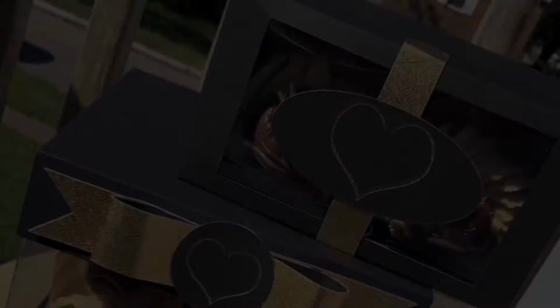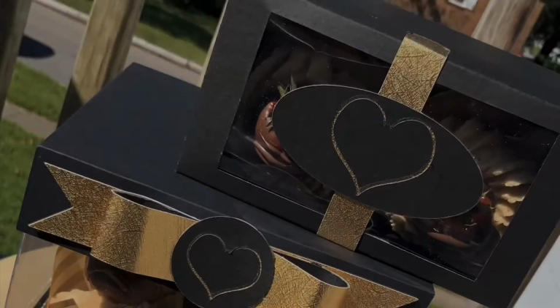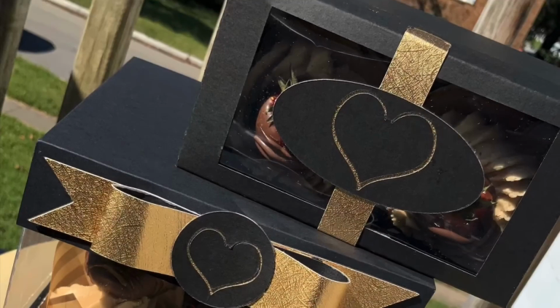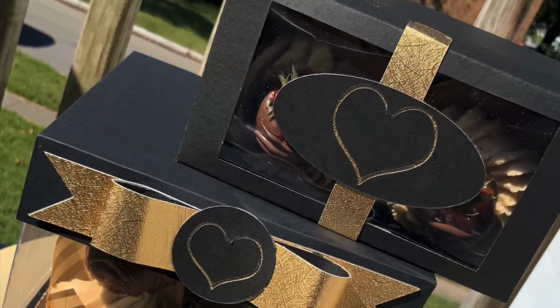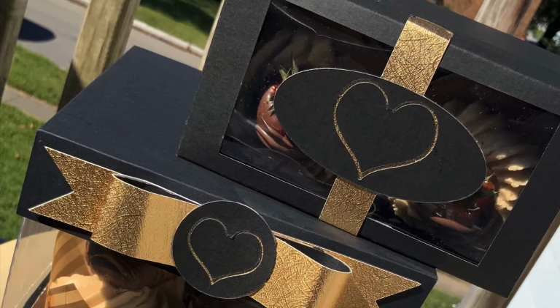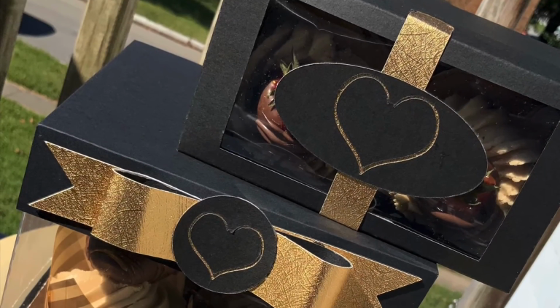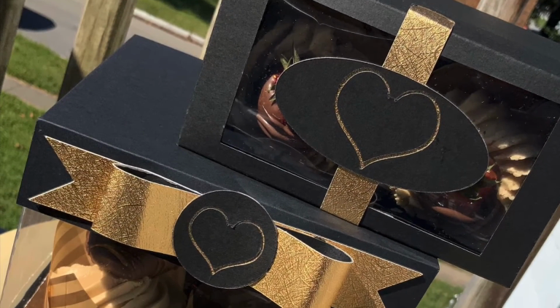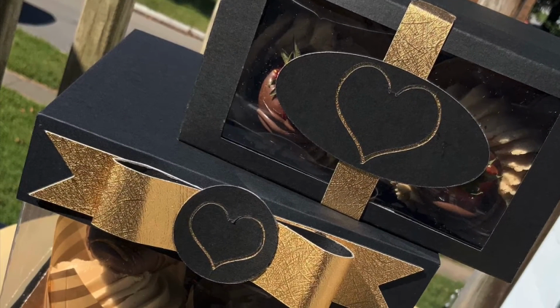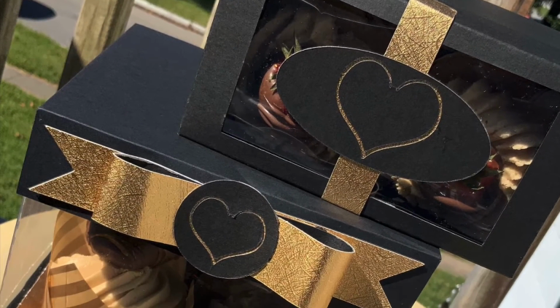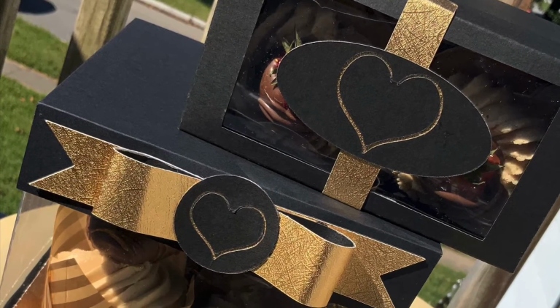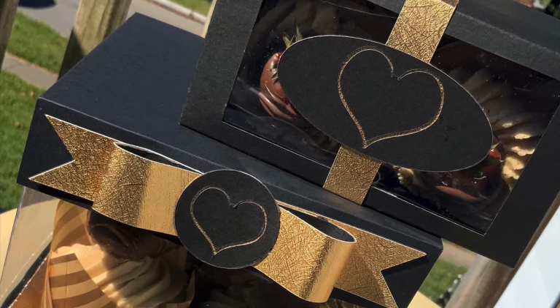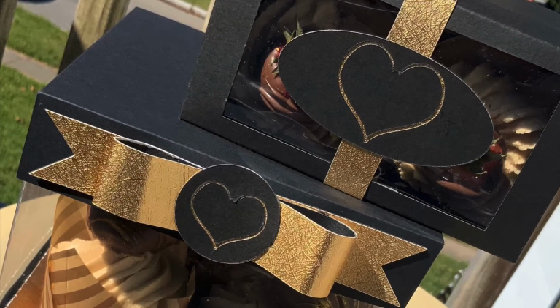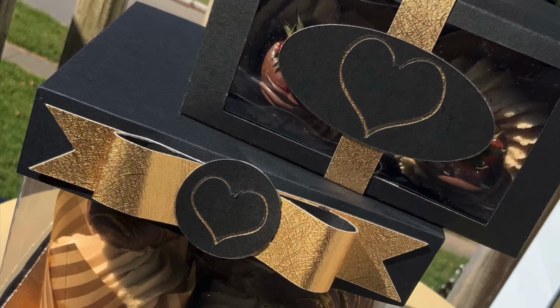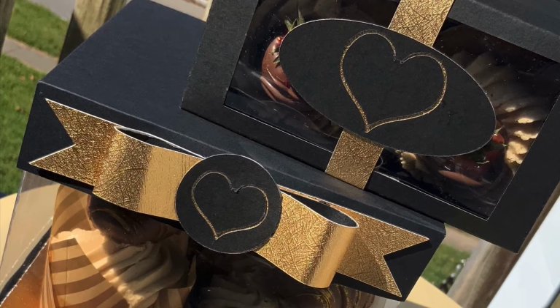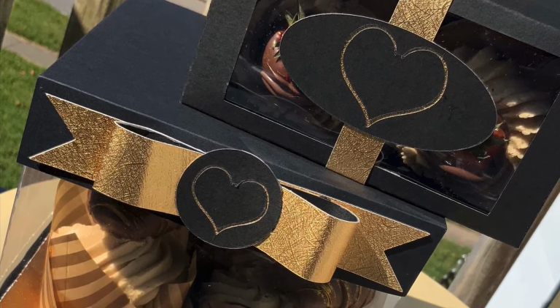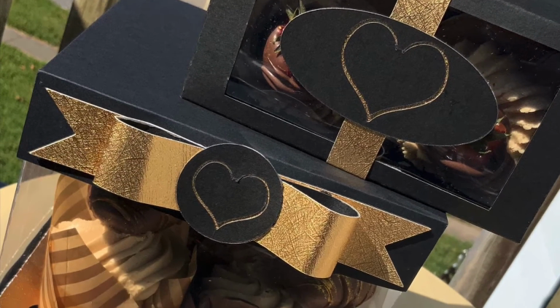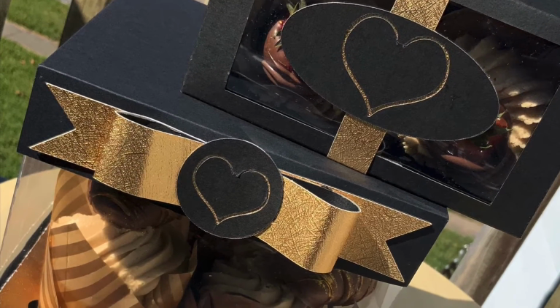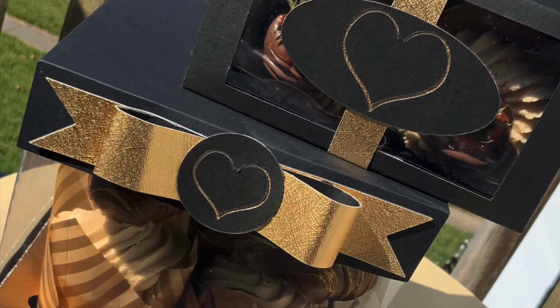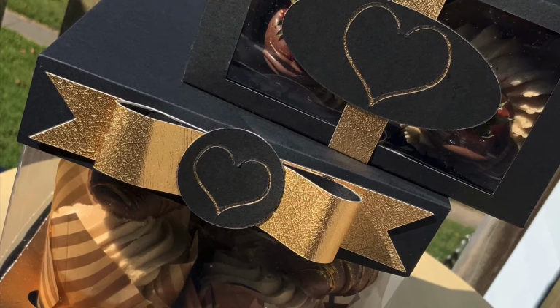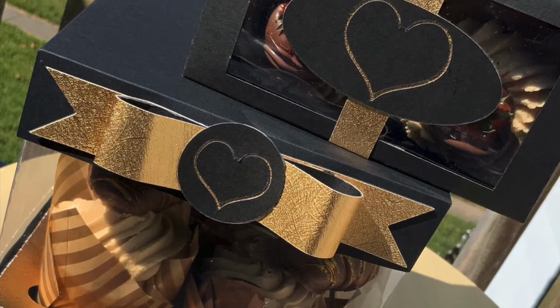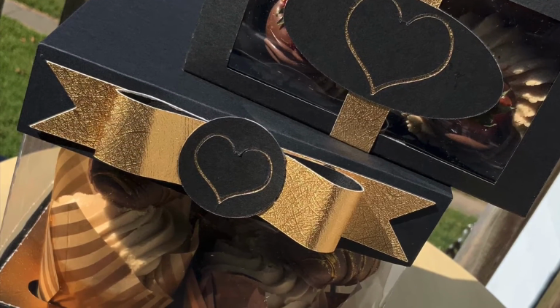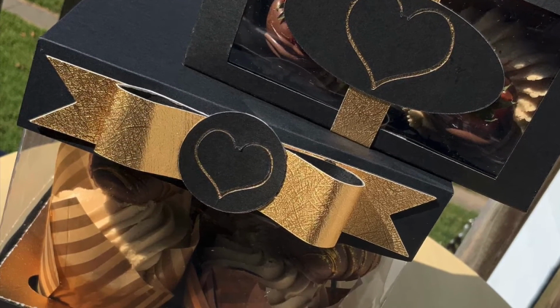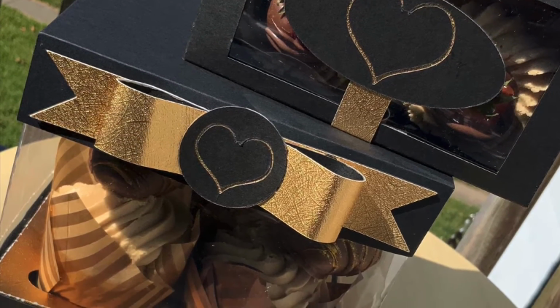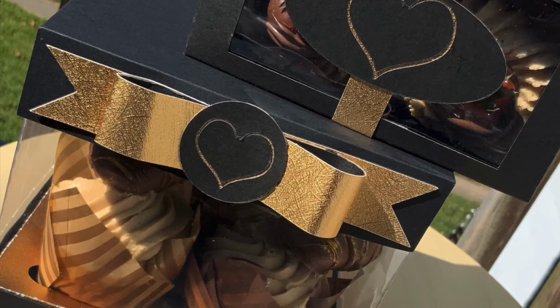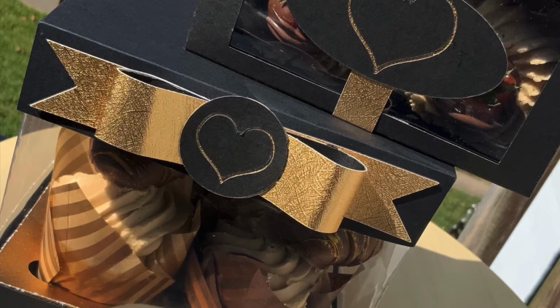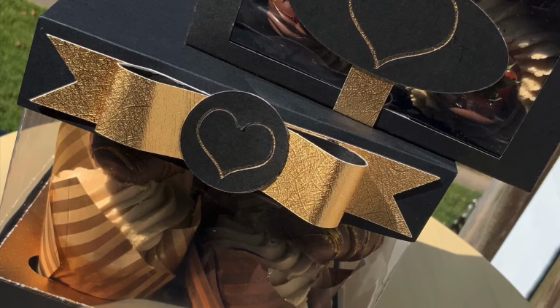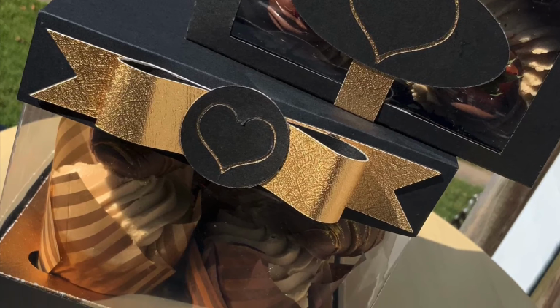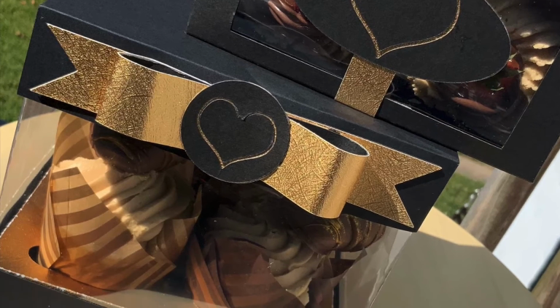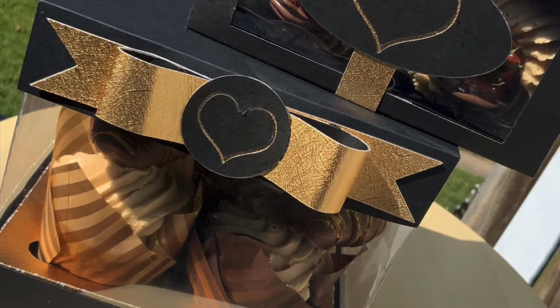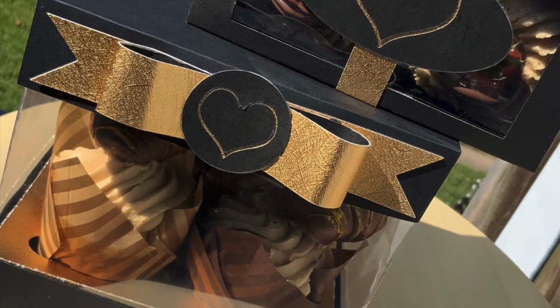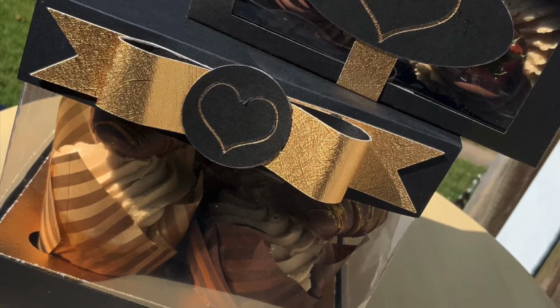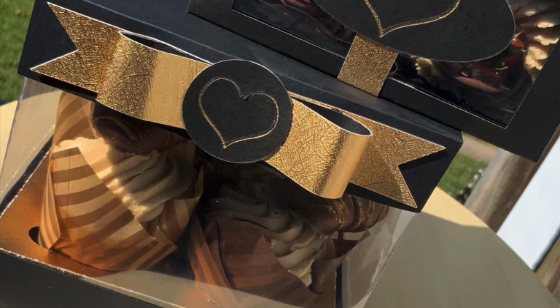Want to see how I made these cupcake boxes using nothing but items from Design Space? Keep on watching!